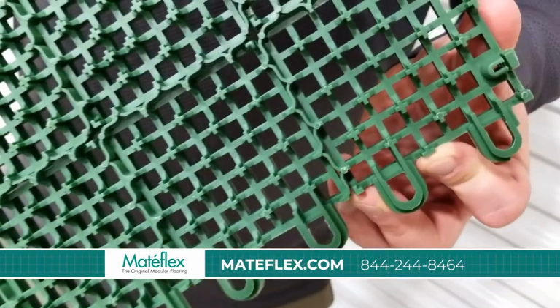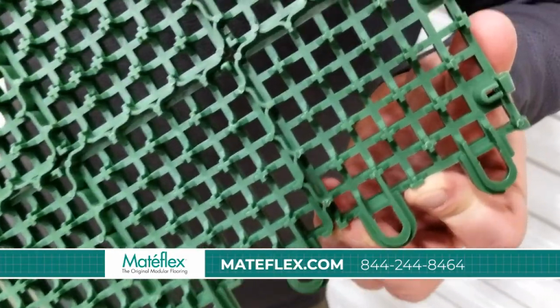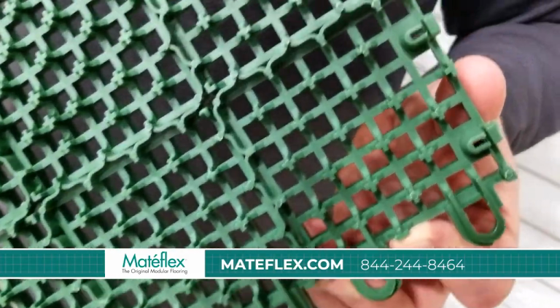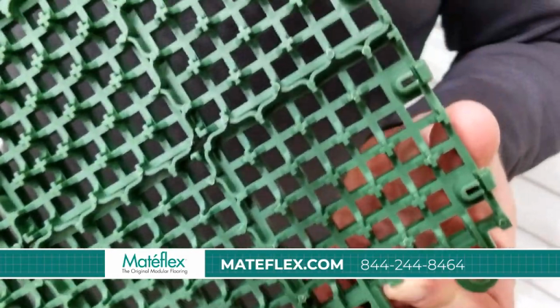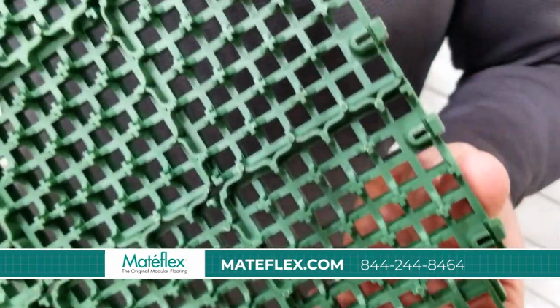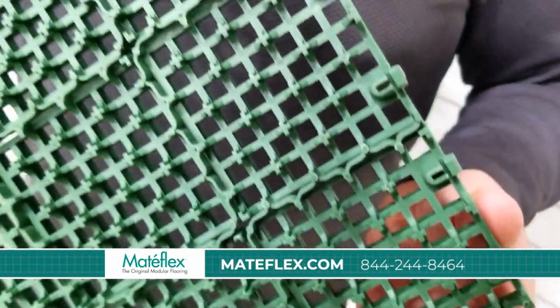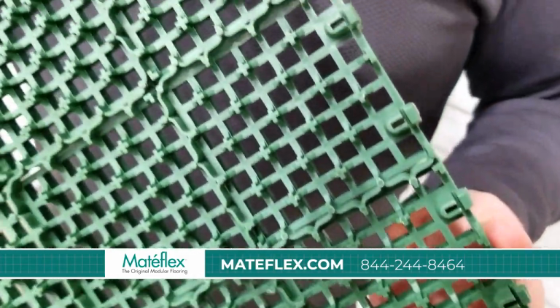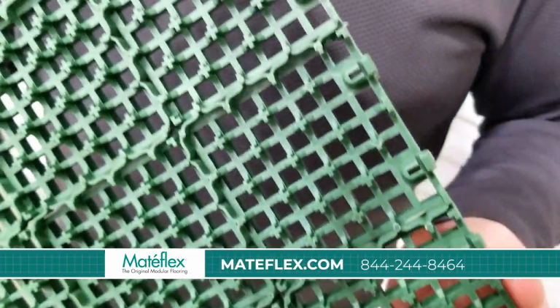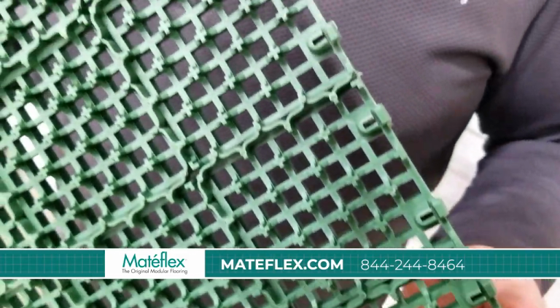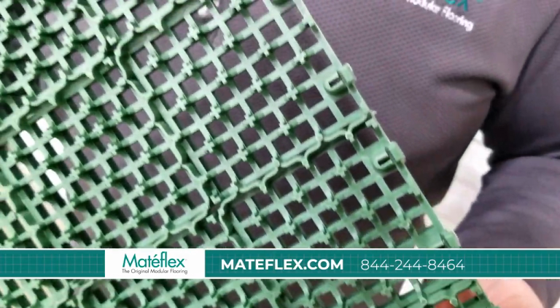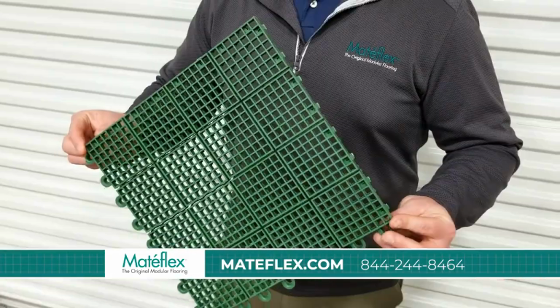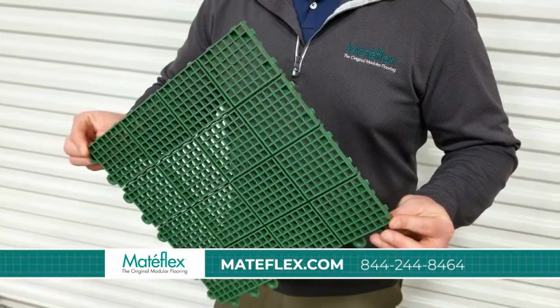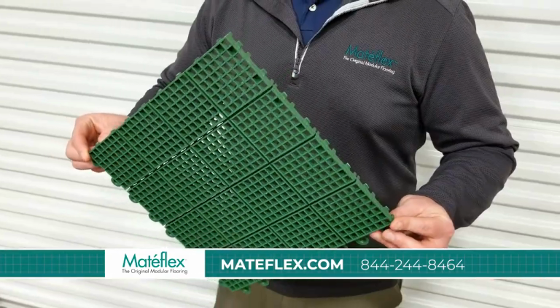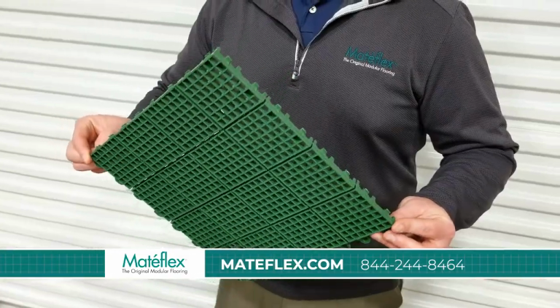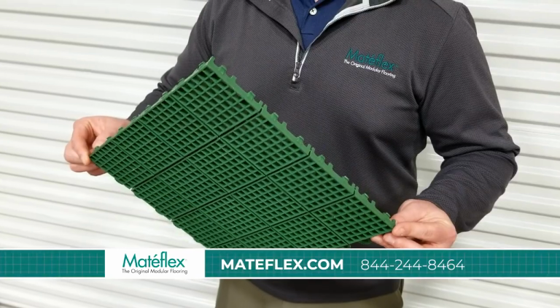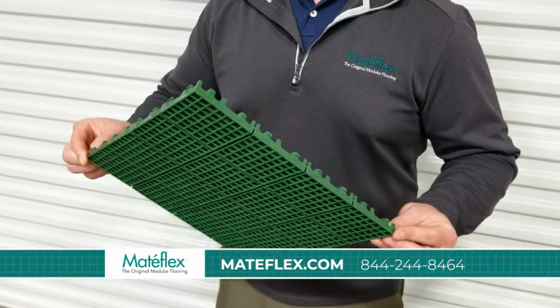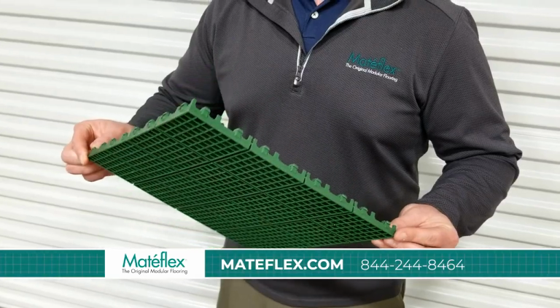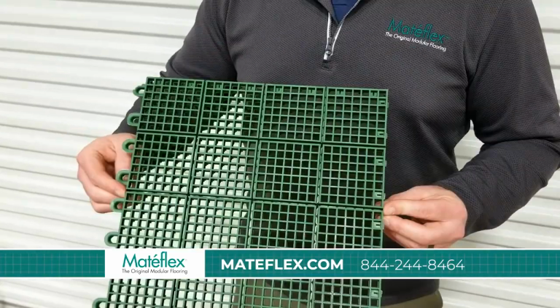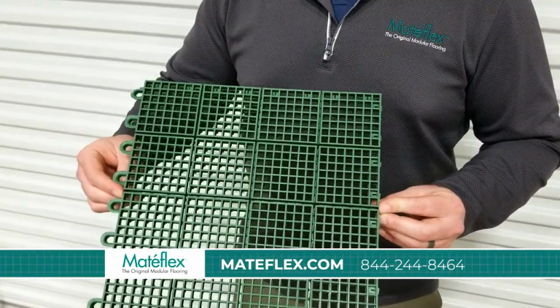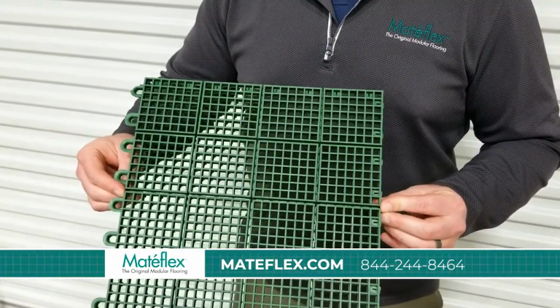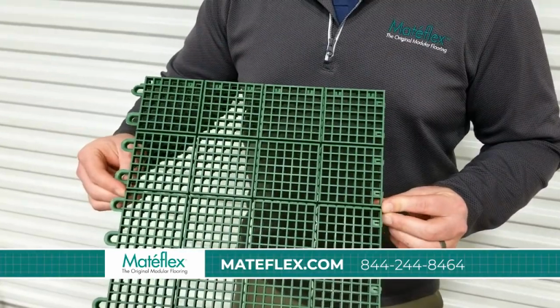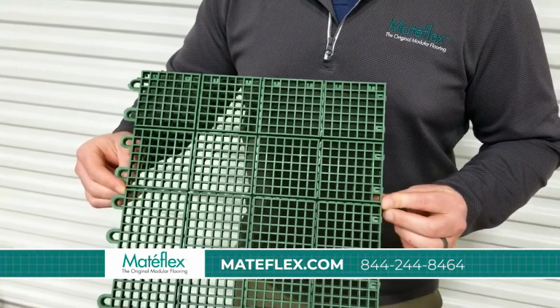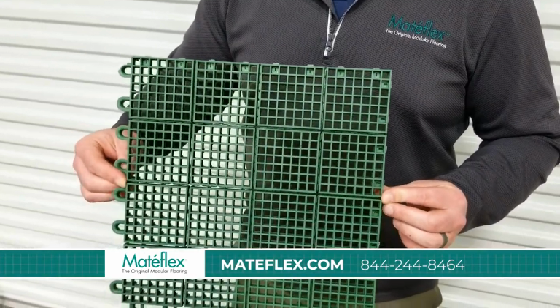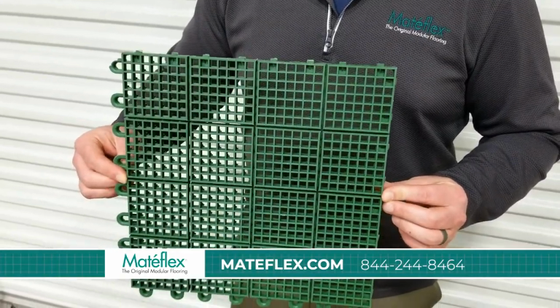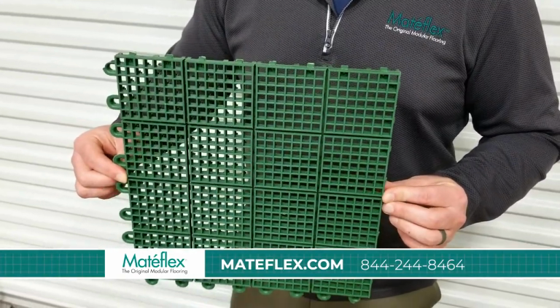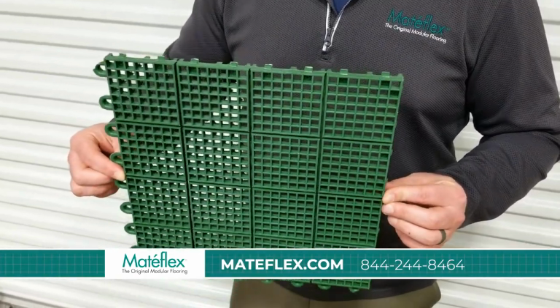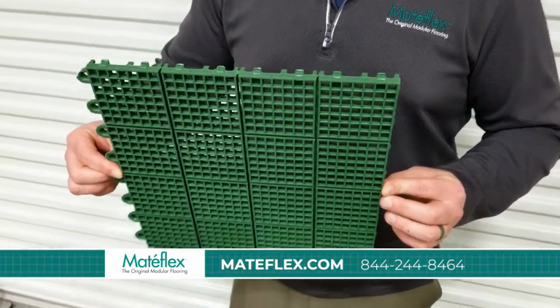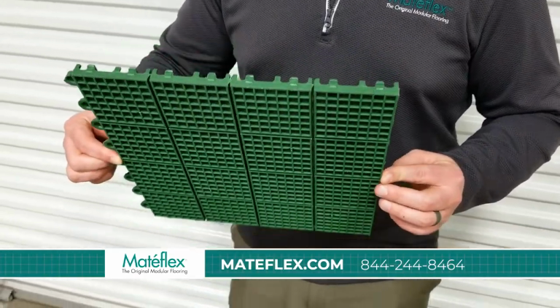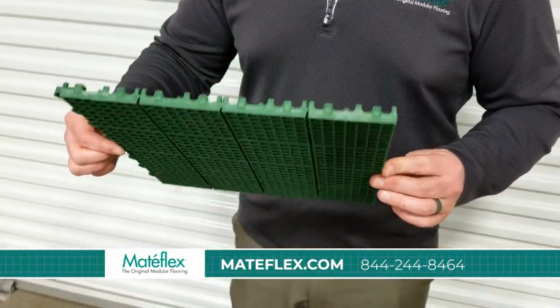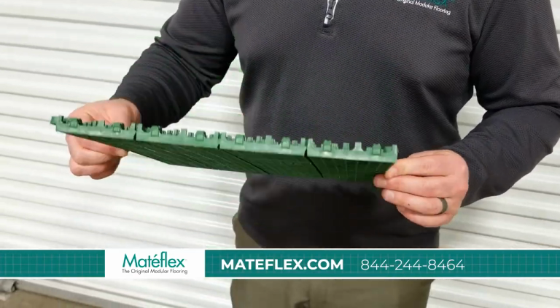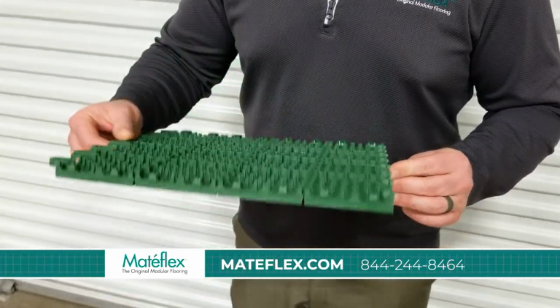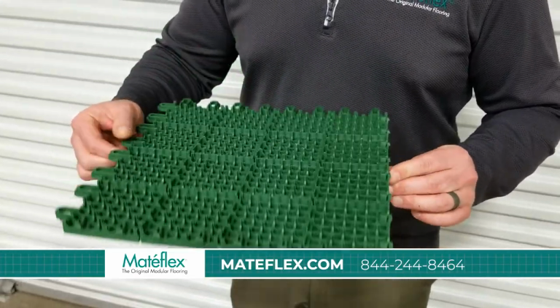Our flex joint technology controls thermal expansion, conforms to minor undulations in the base, and adds comfort for longer outdoor play.